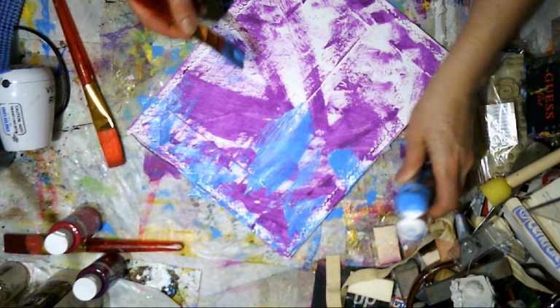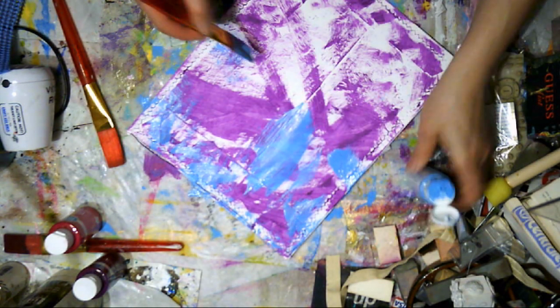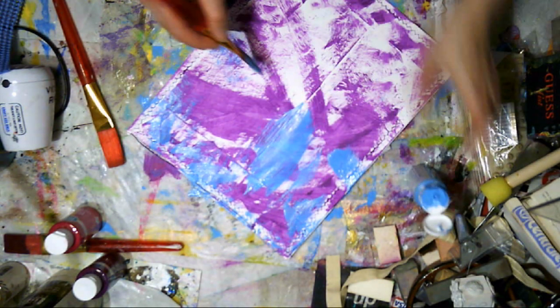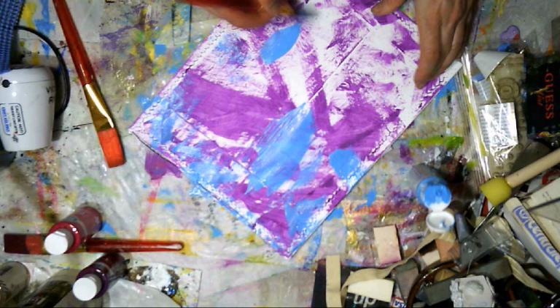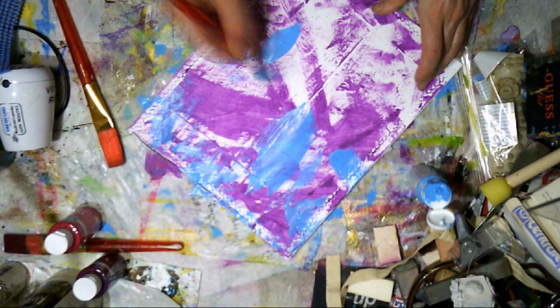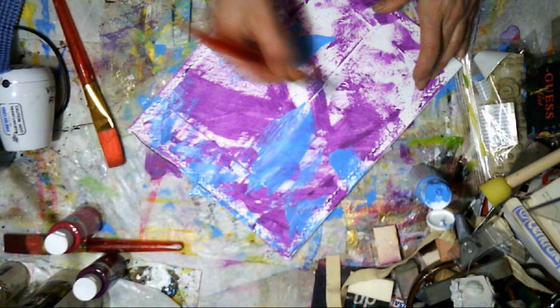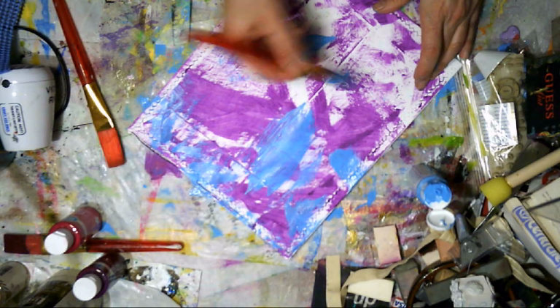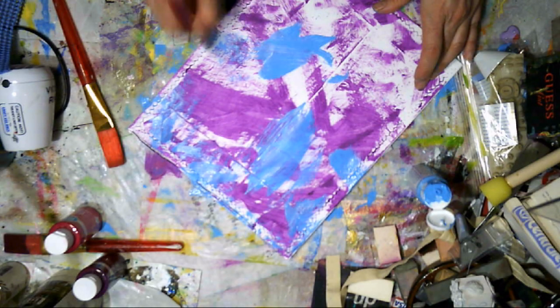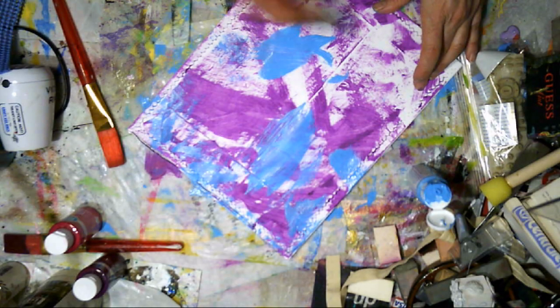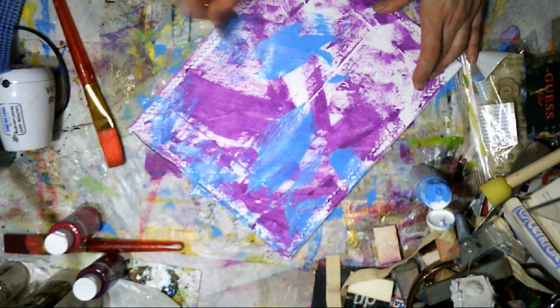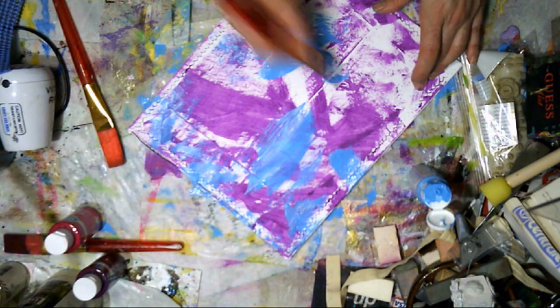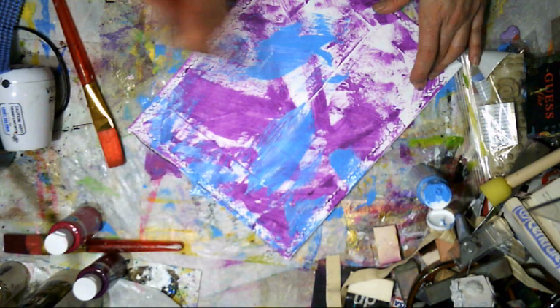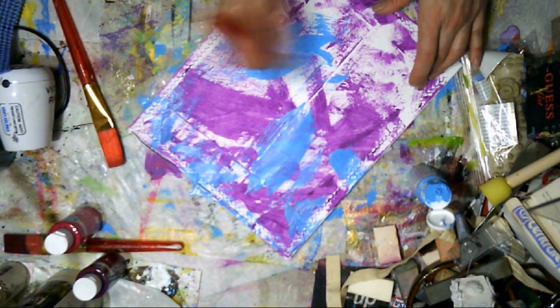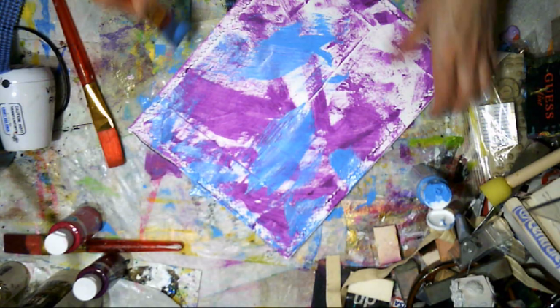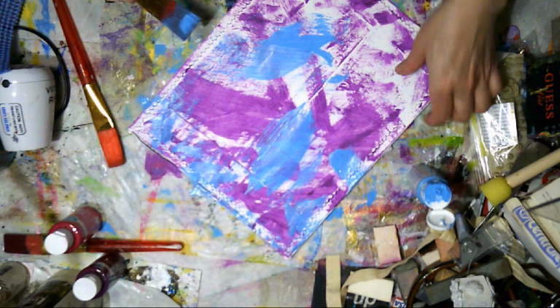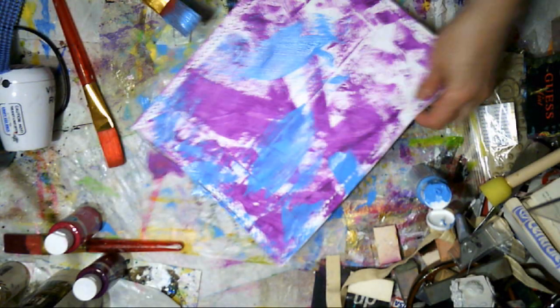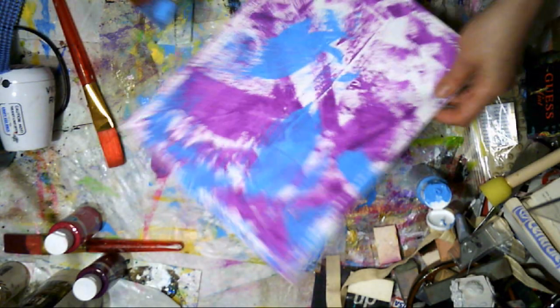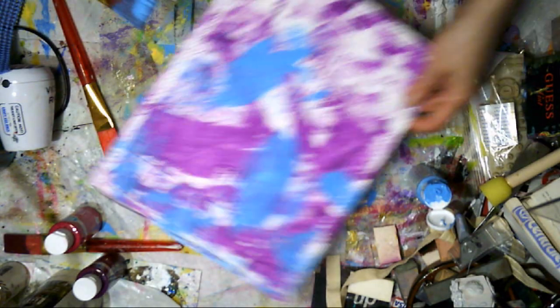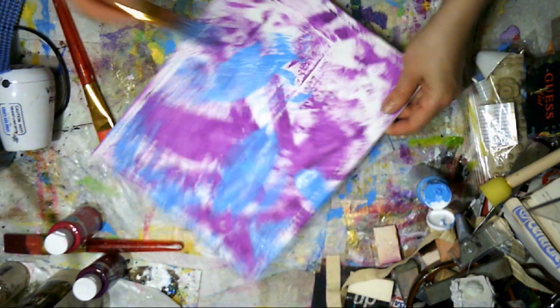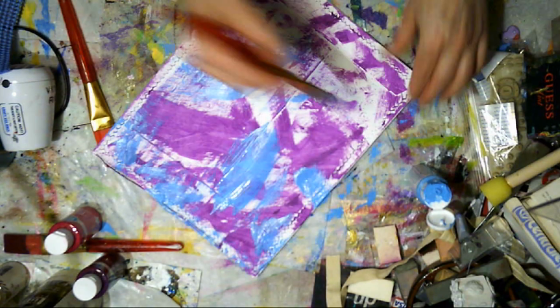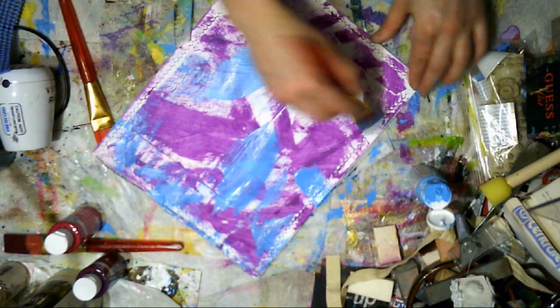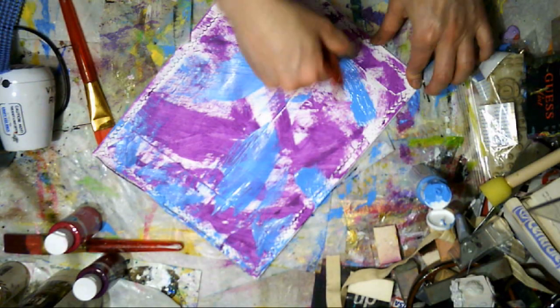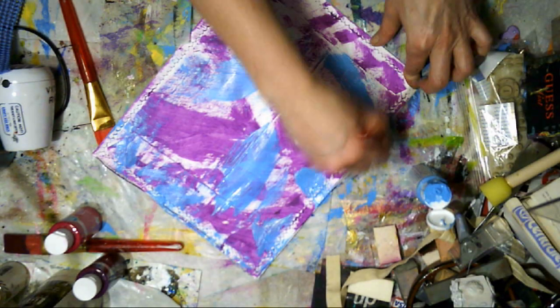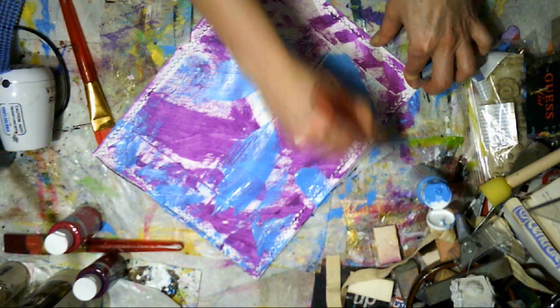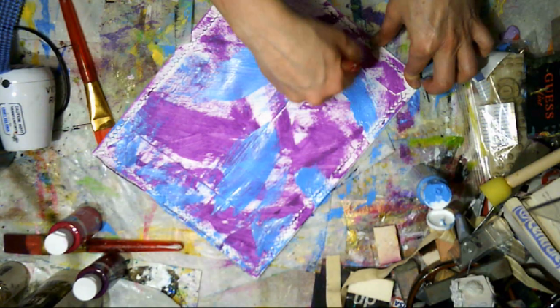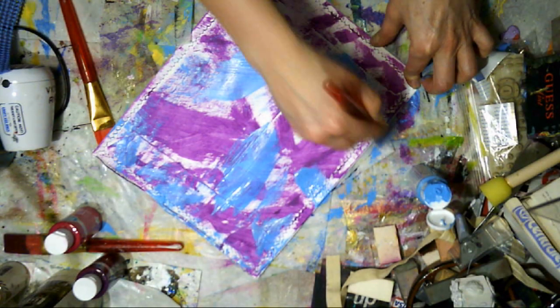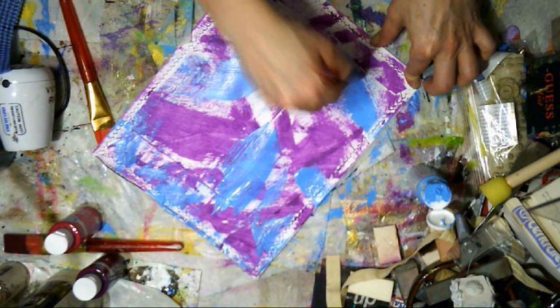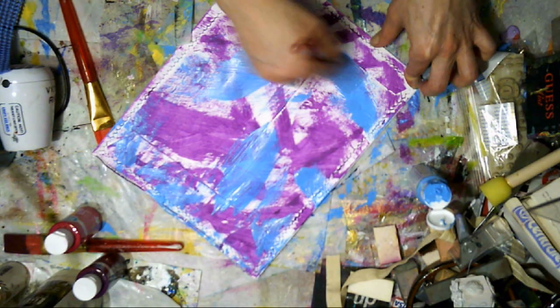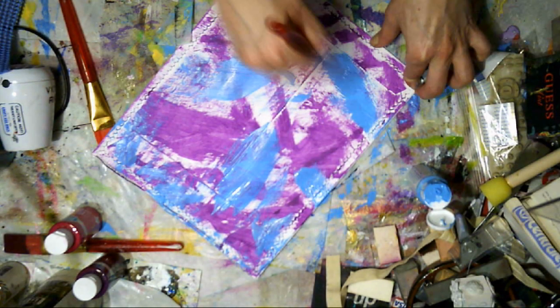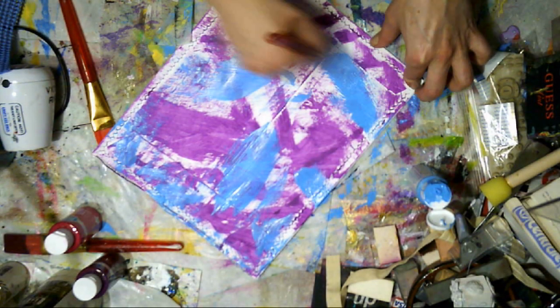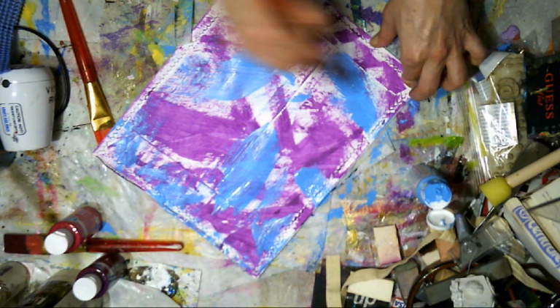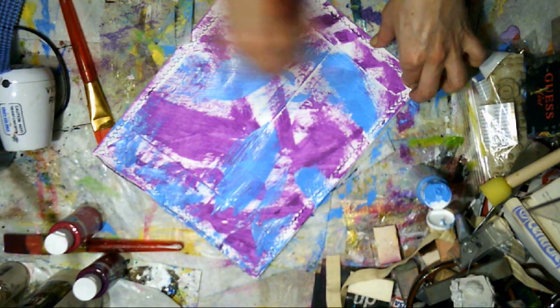For the color choice that I use, I just go with my inspiration of the moment.